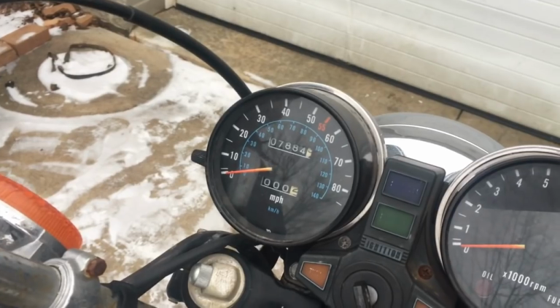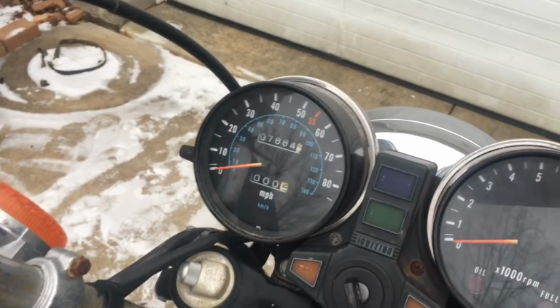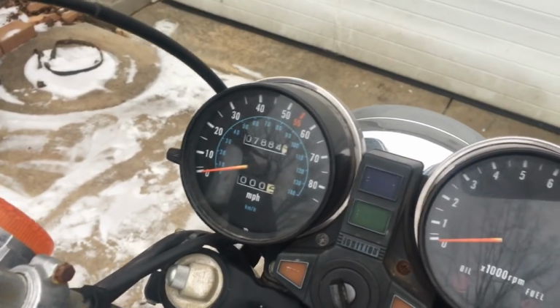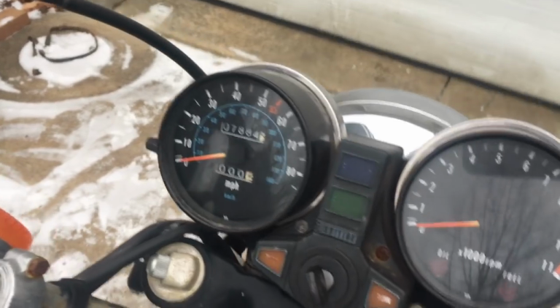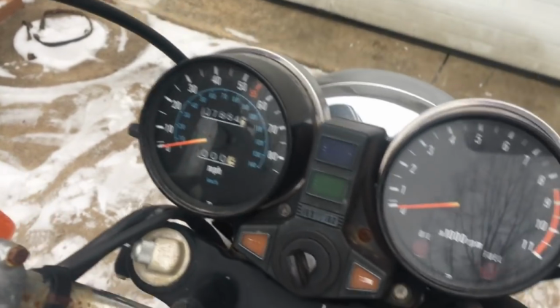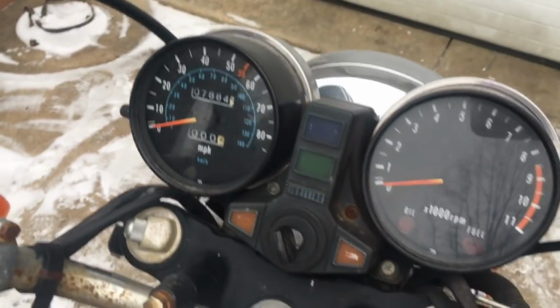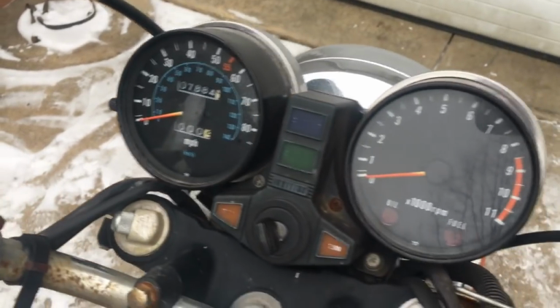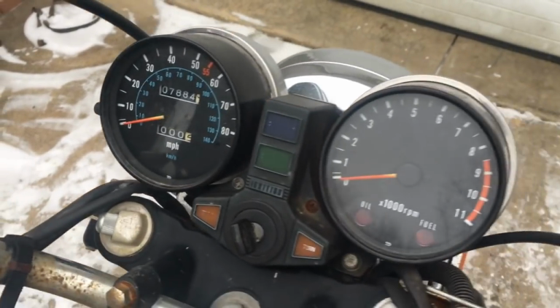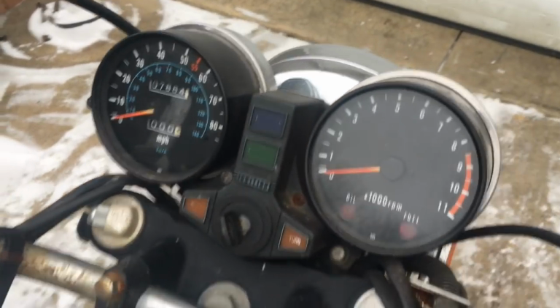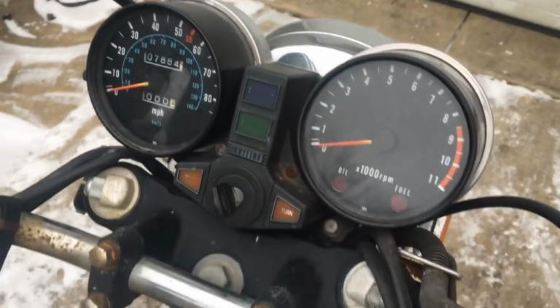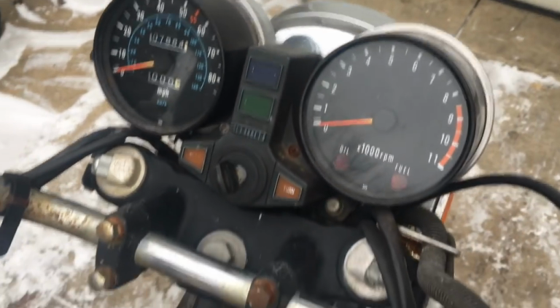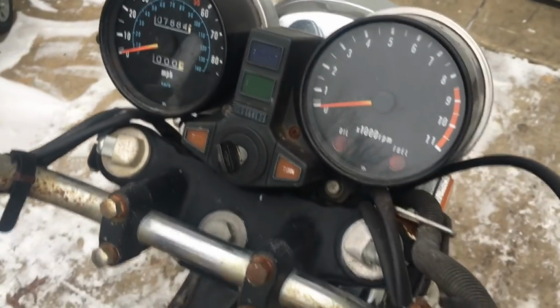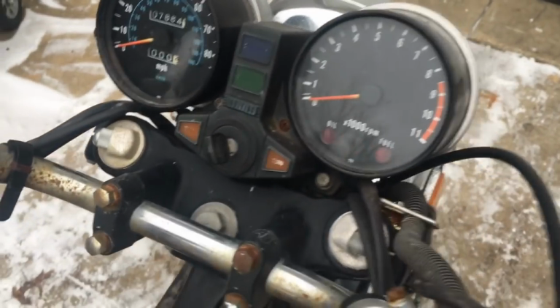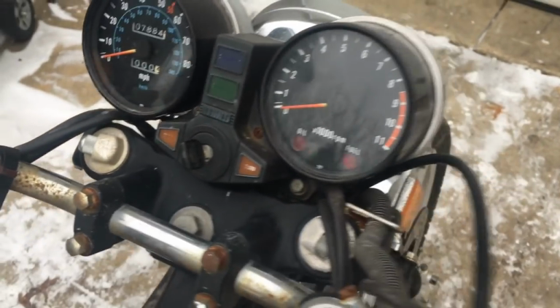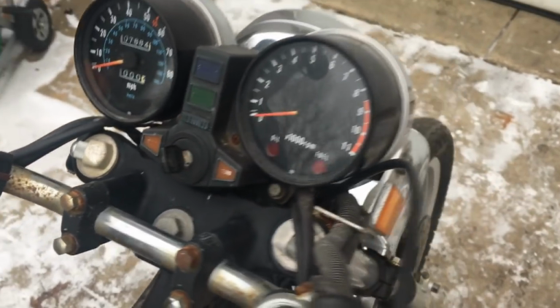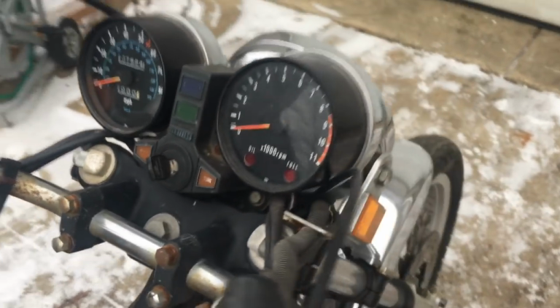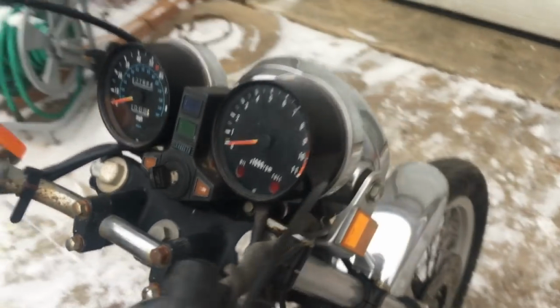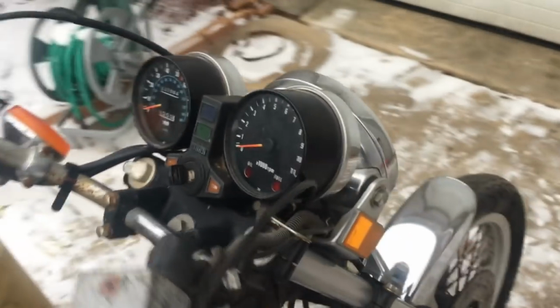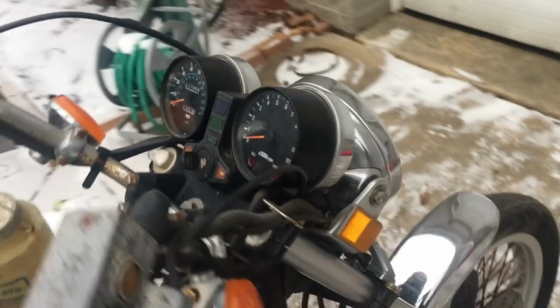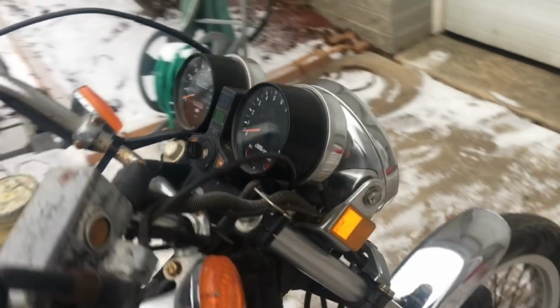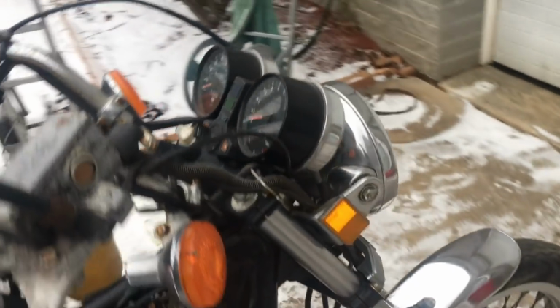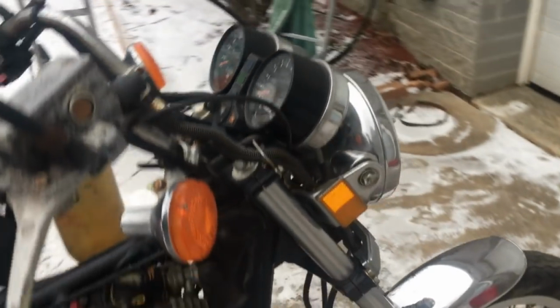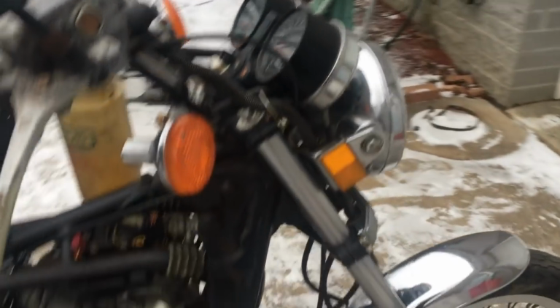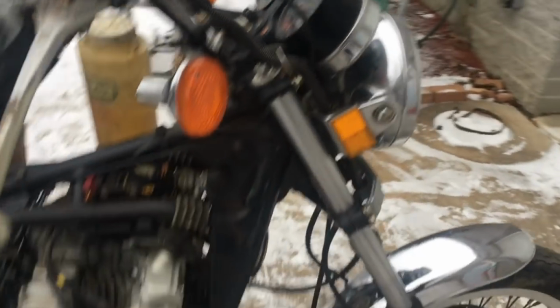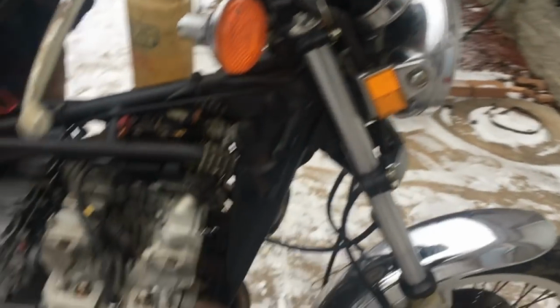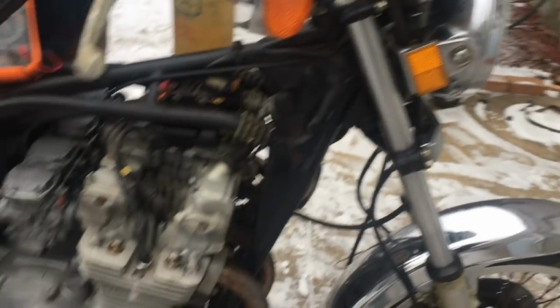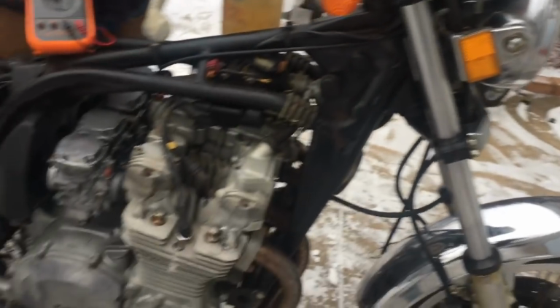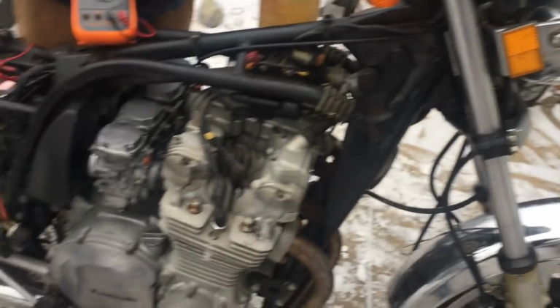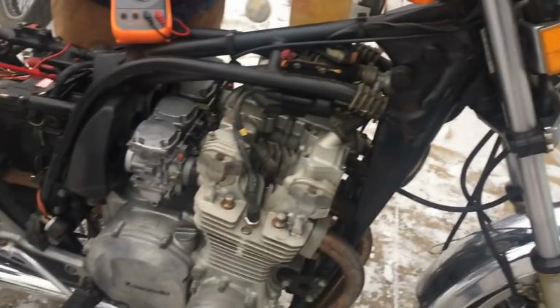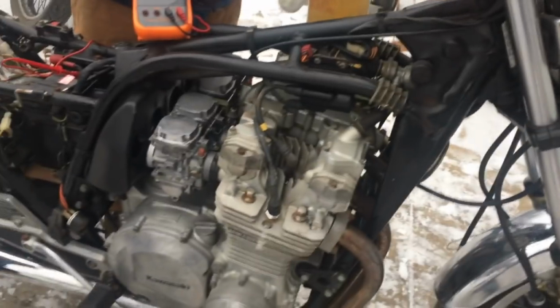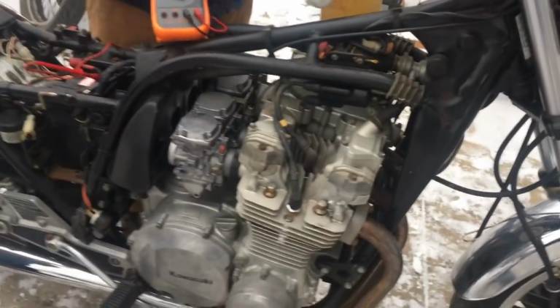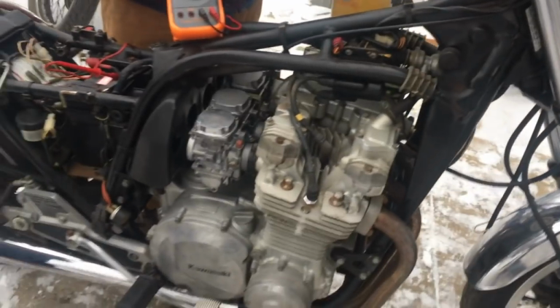It still has the original key and all that. We're going to part this motorcycle out.